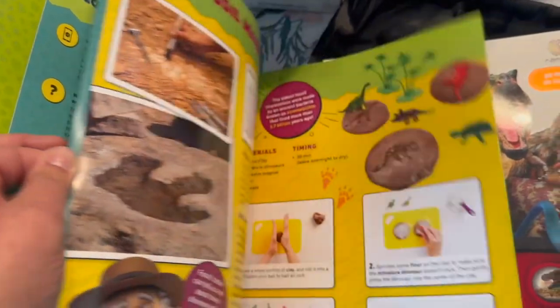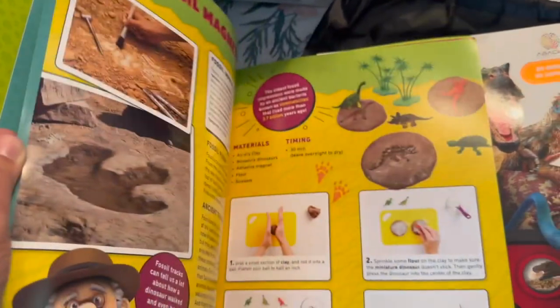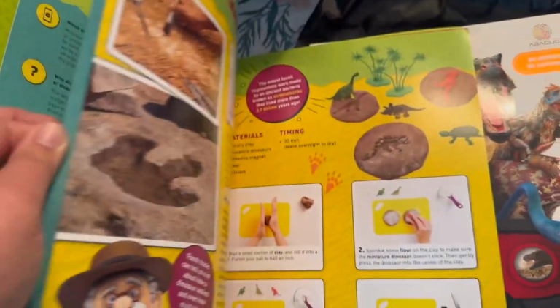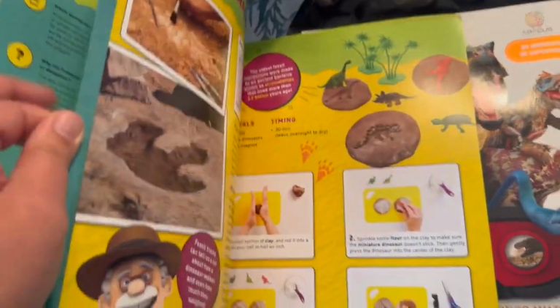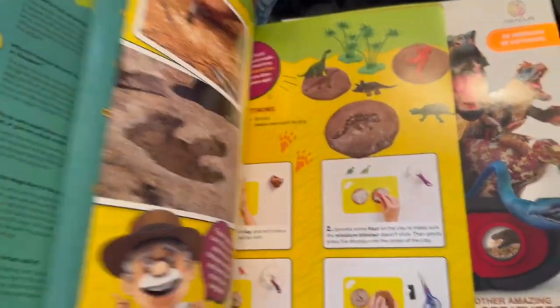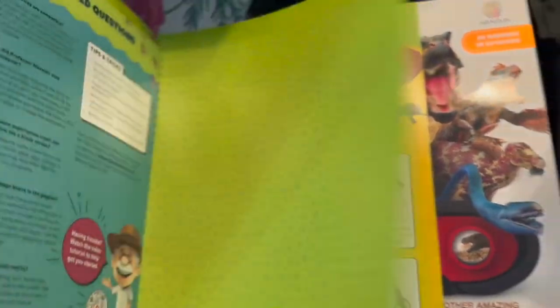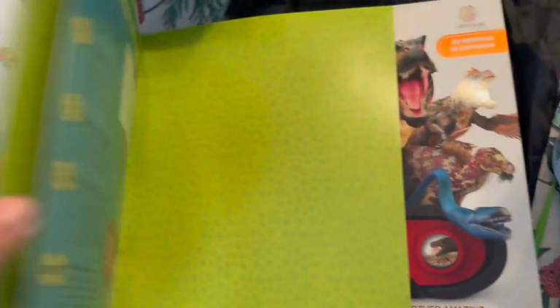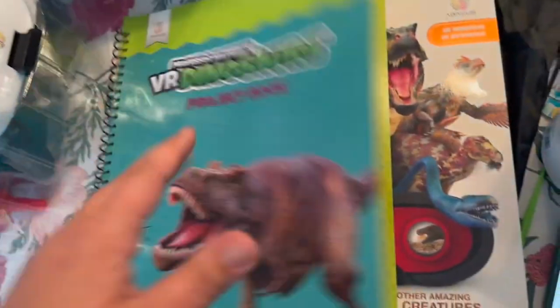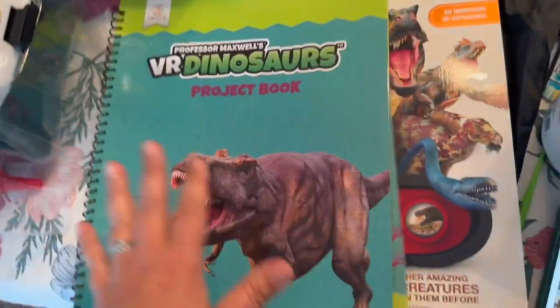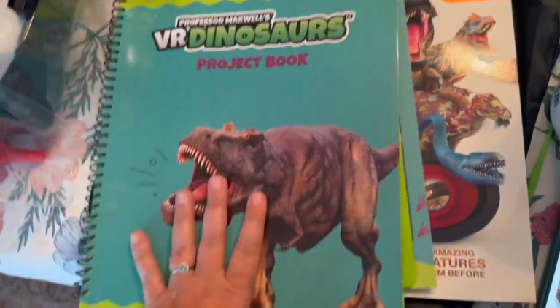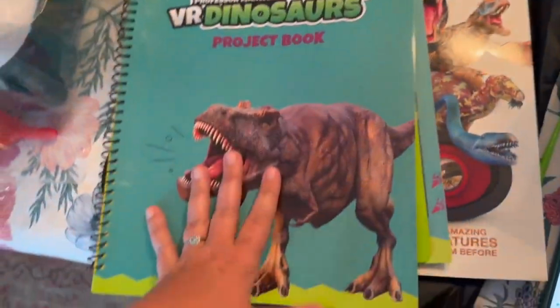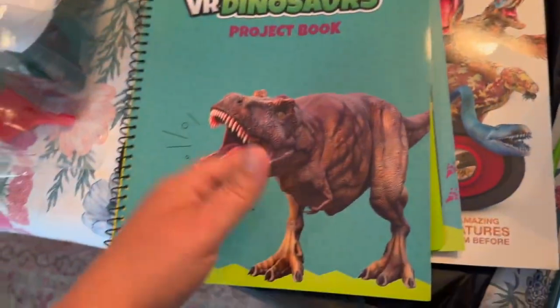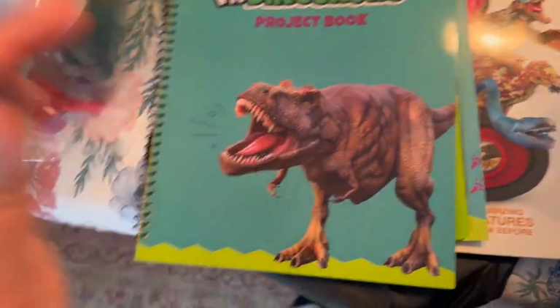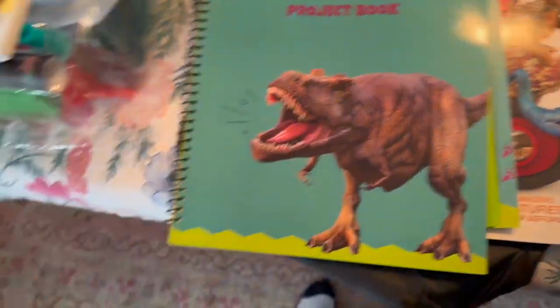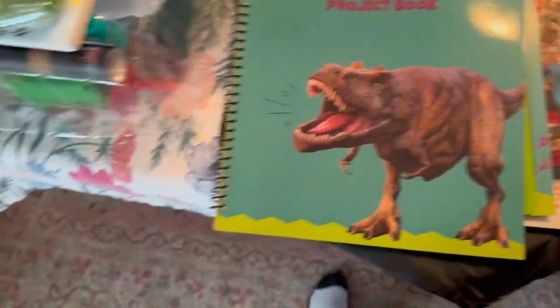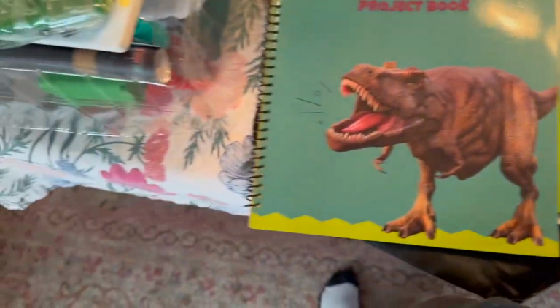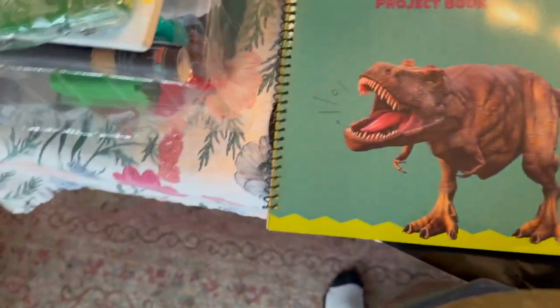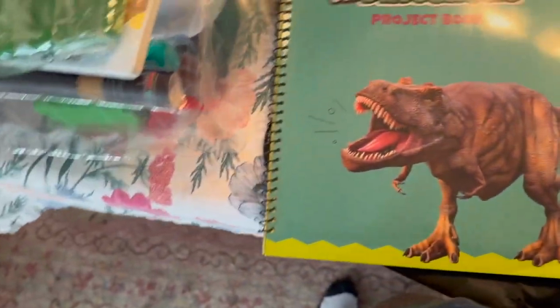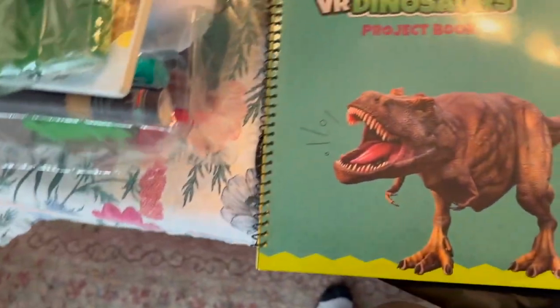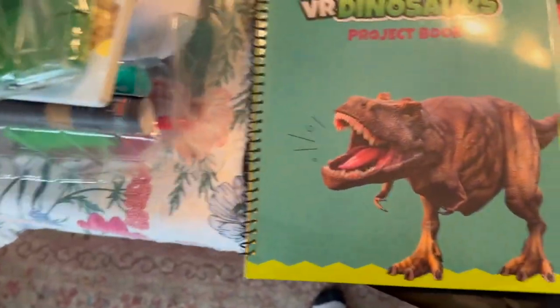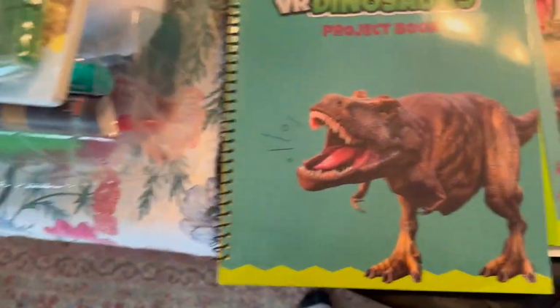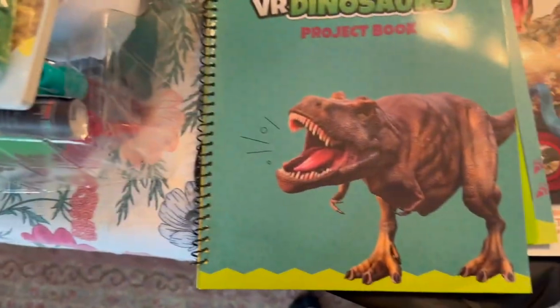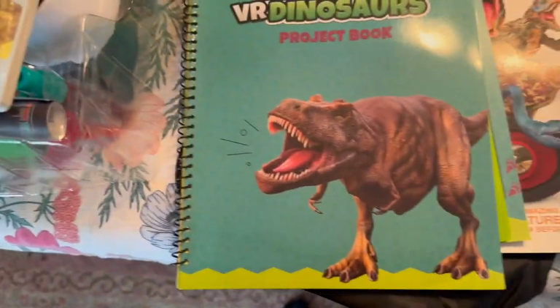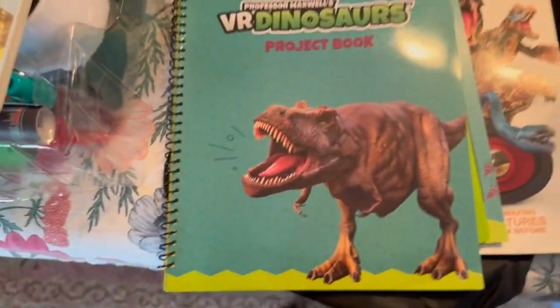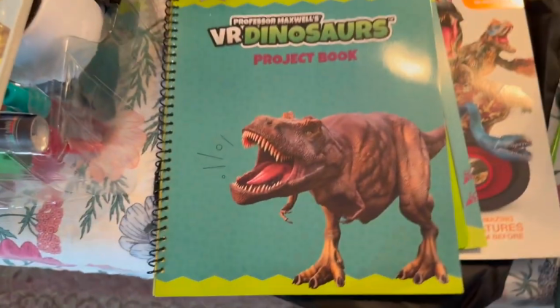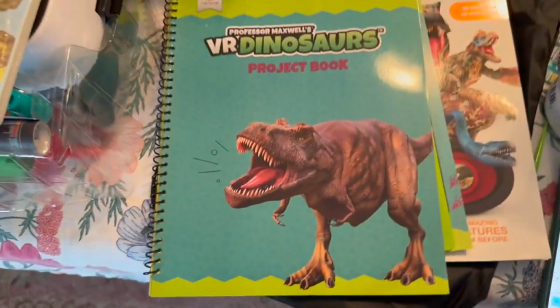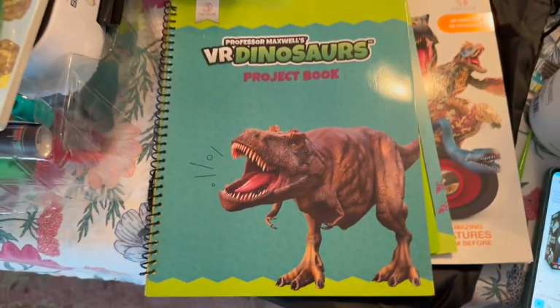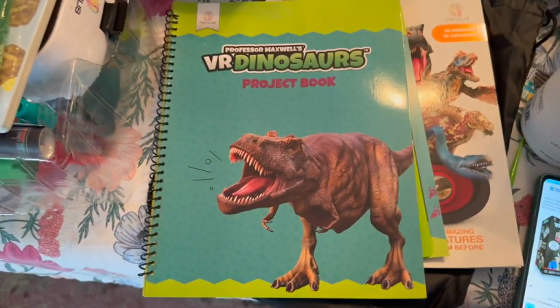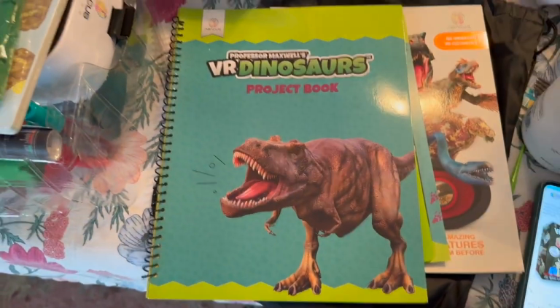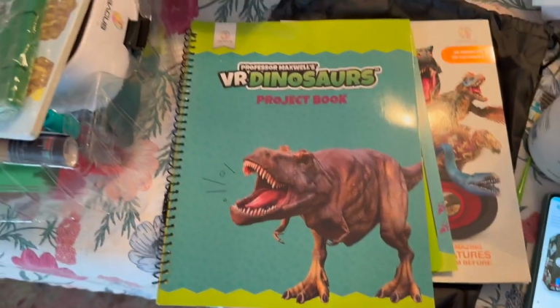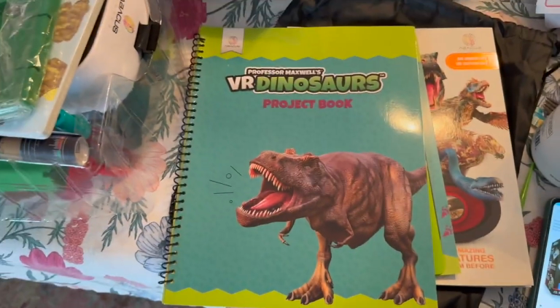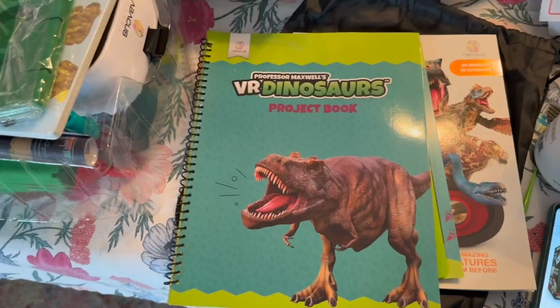Lots of fun stuff. This is an amazing gift for any child who loves dinosaurs.